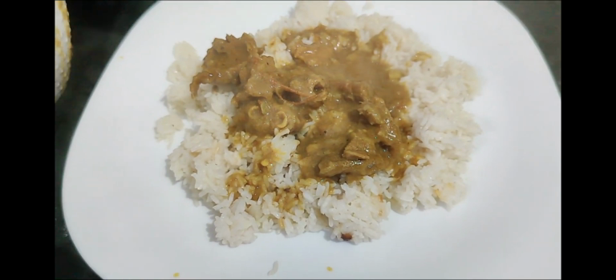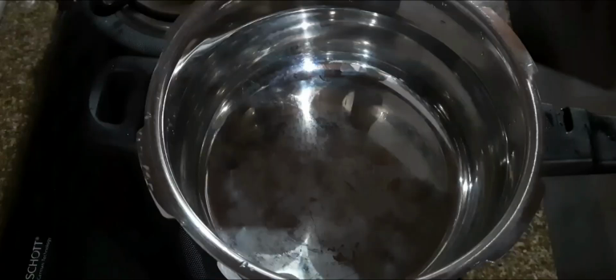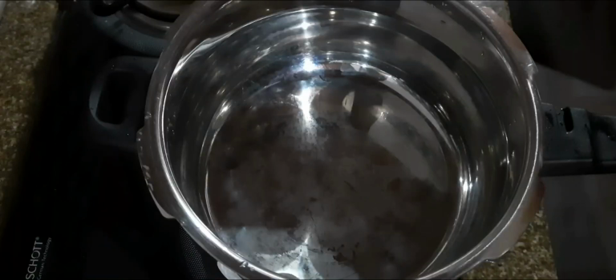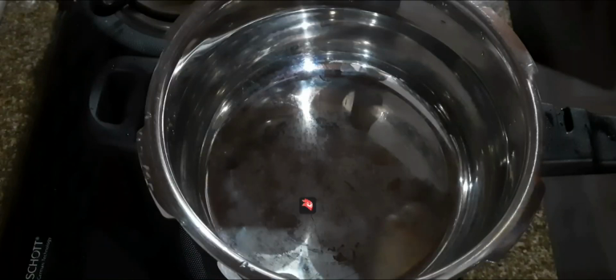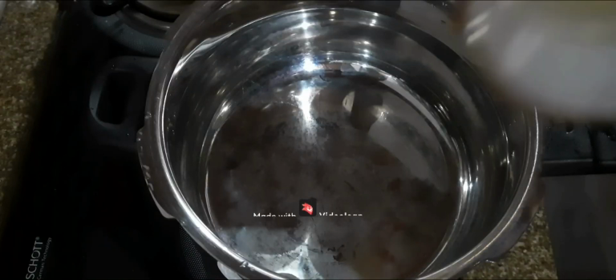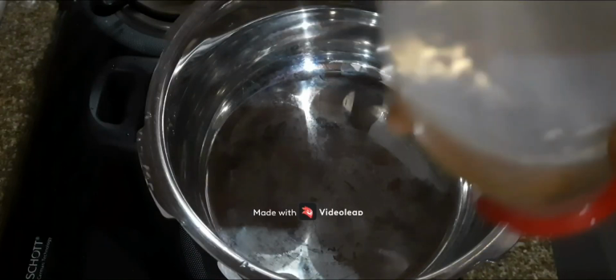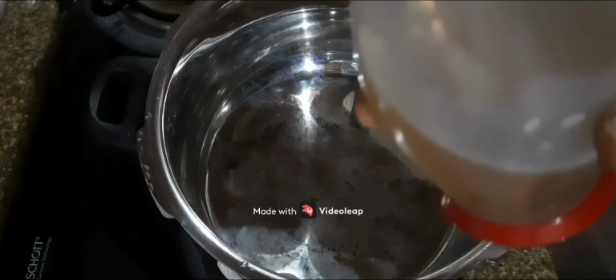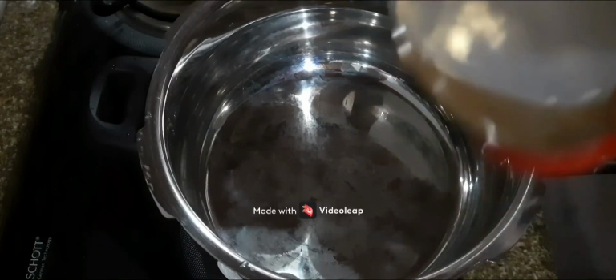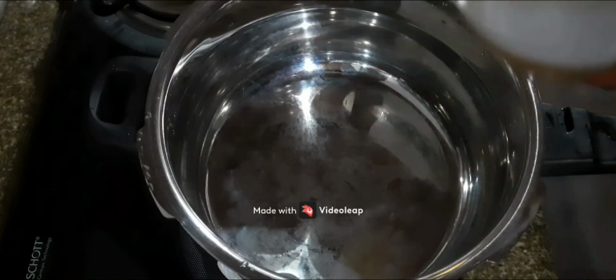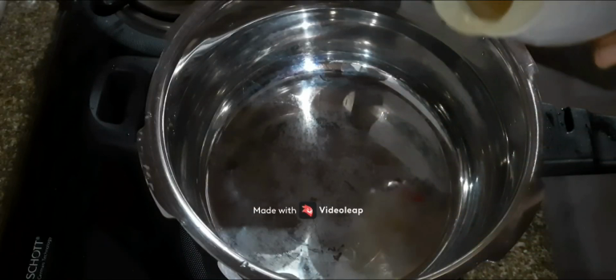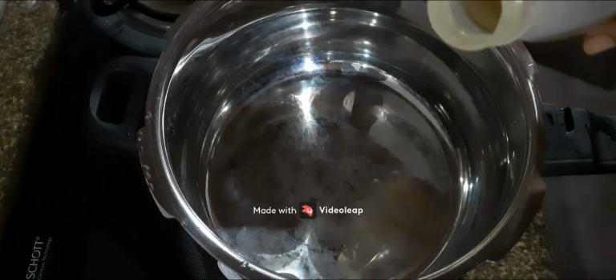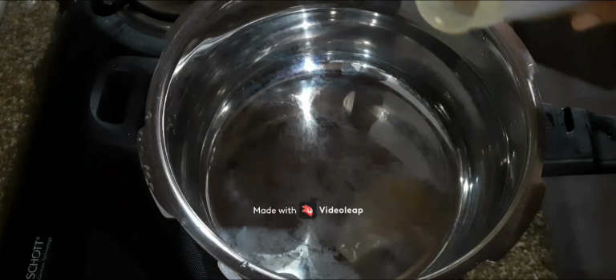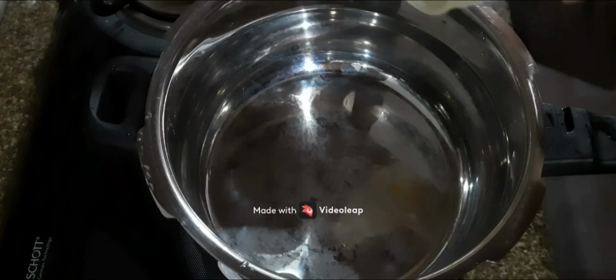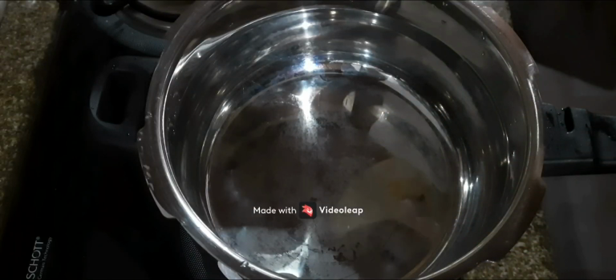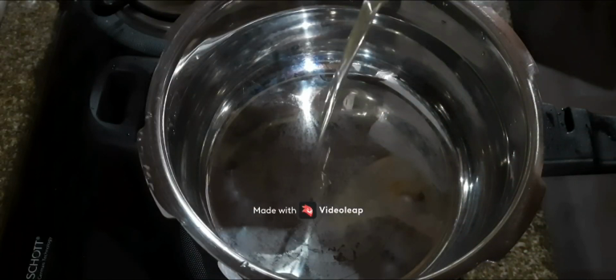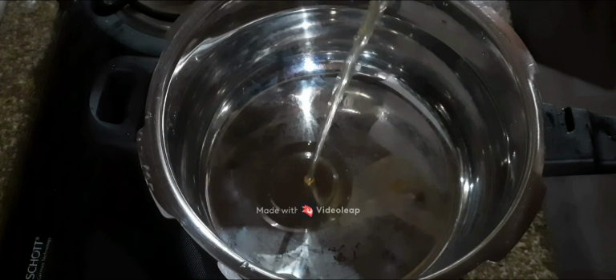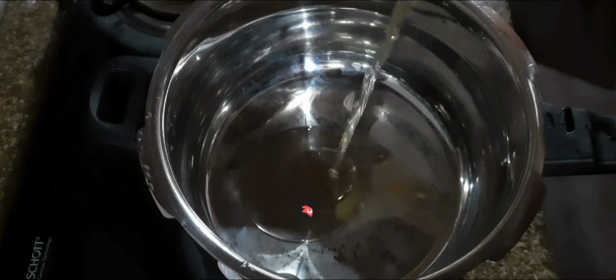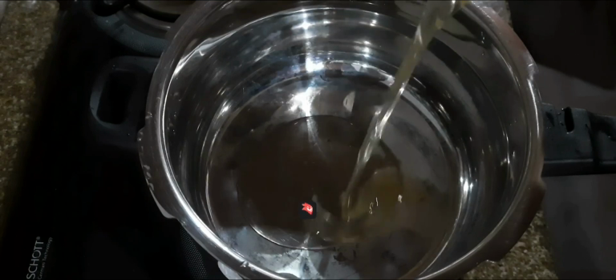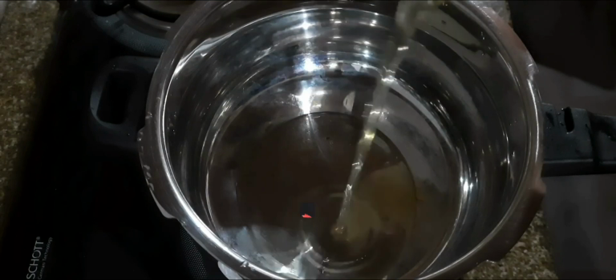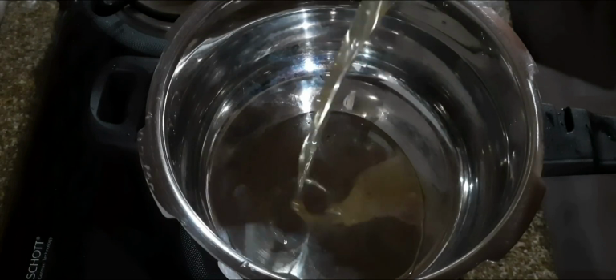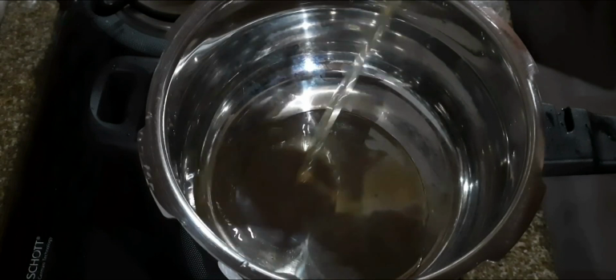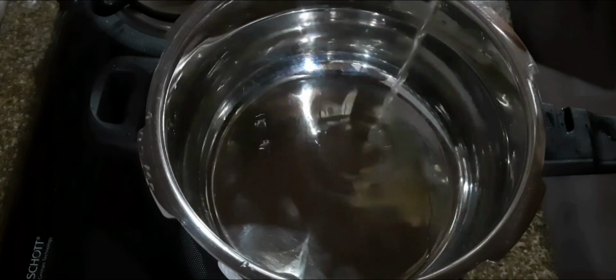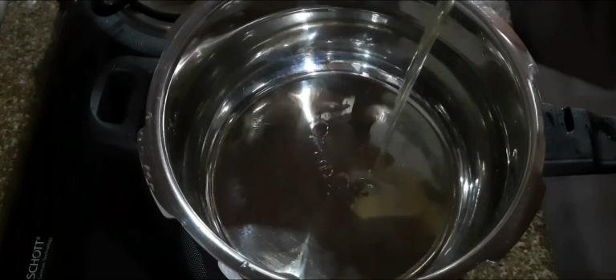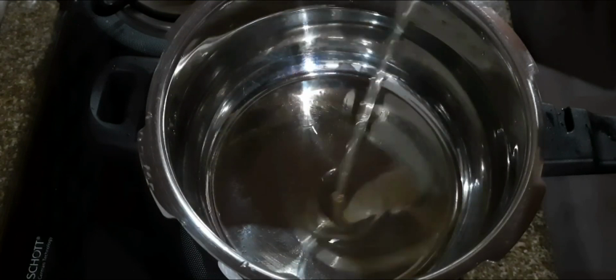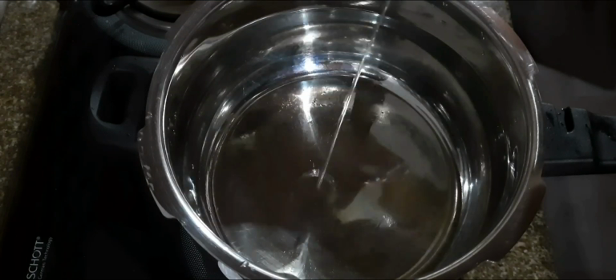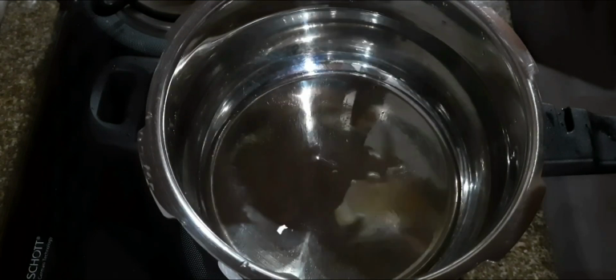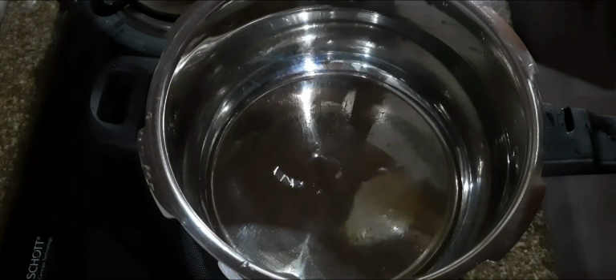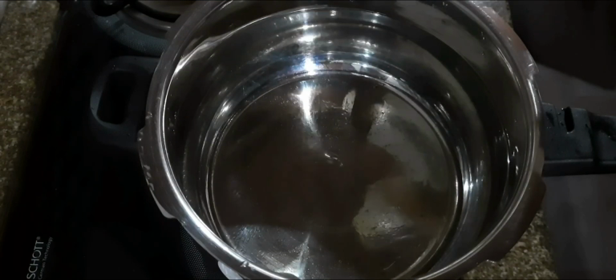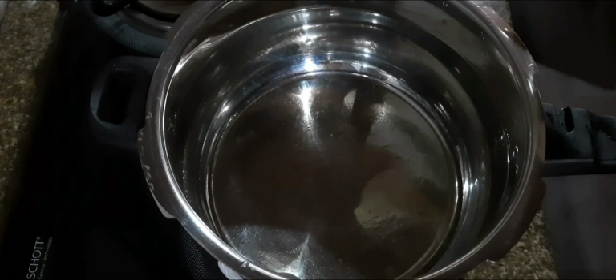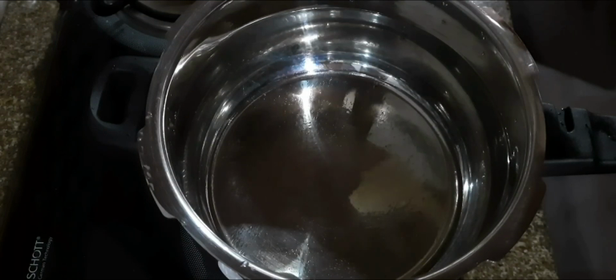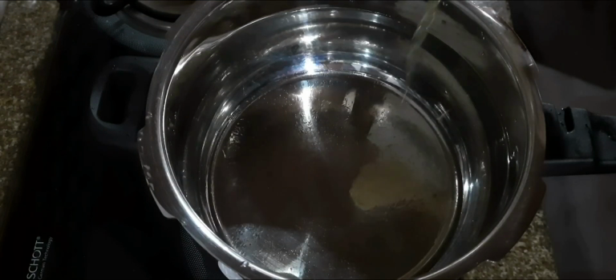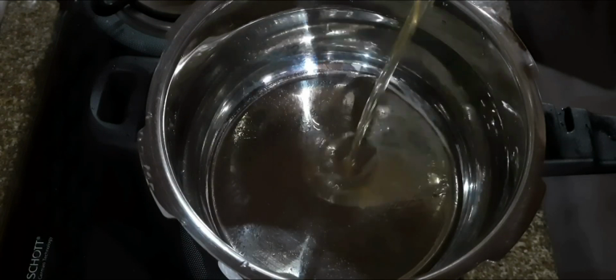The gravy is a regular beef. I'm going to use an instabular cooker.